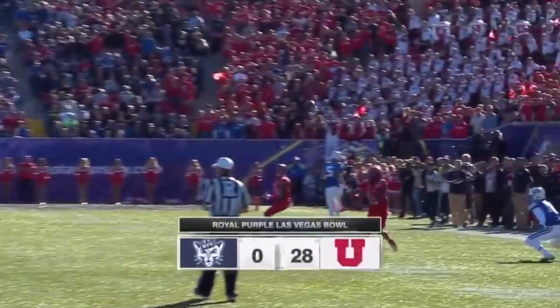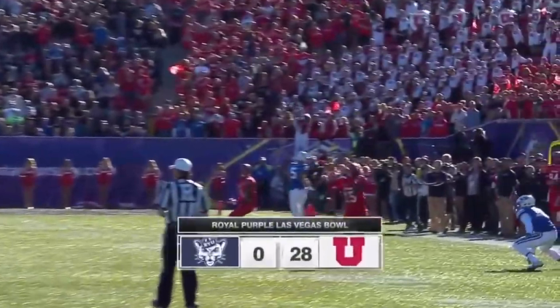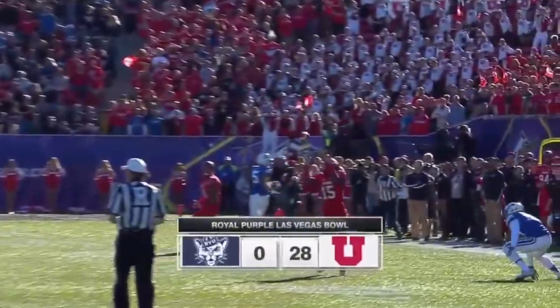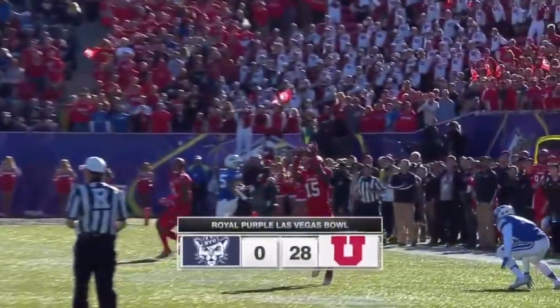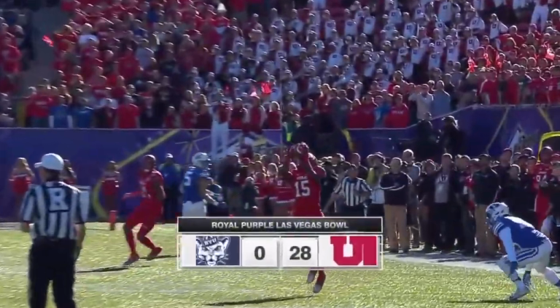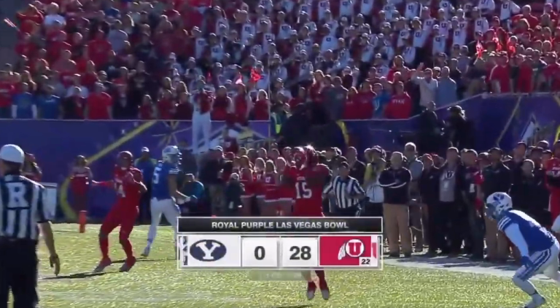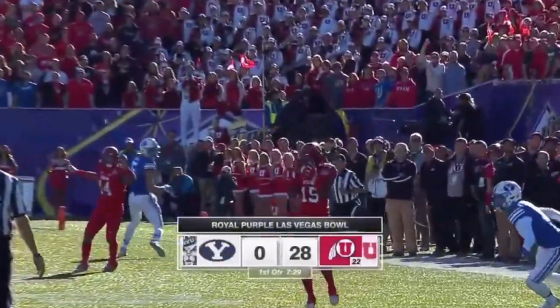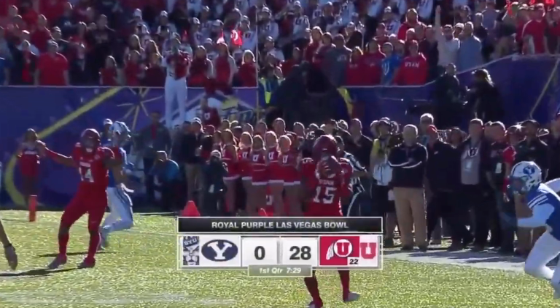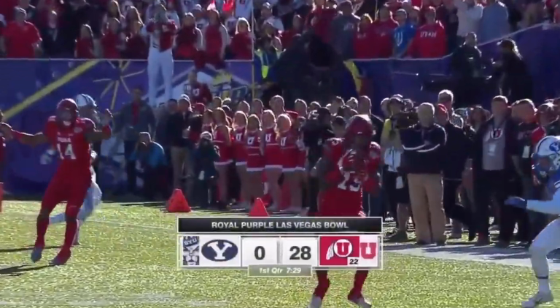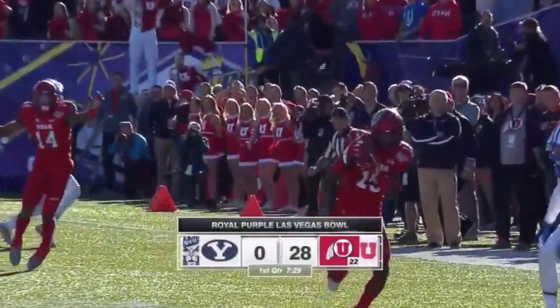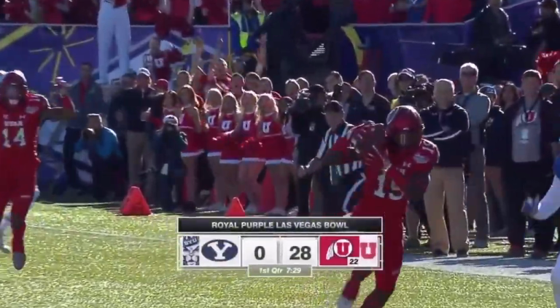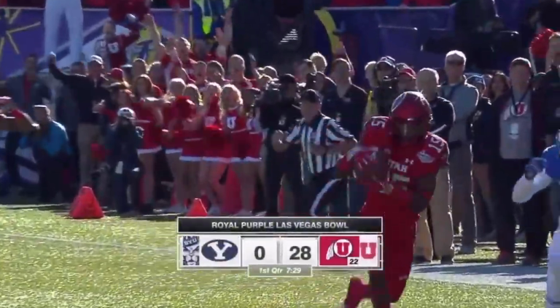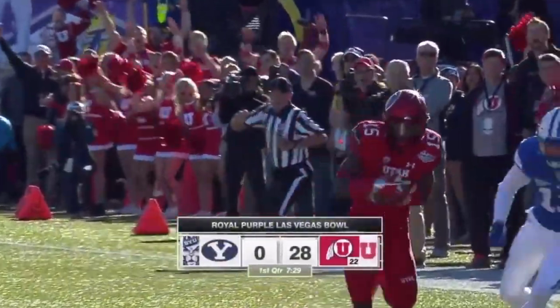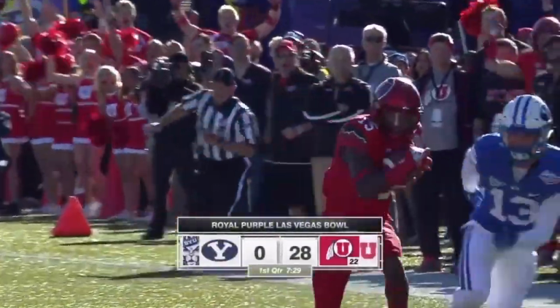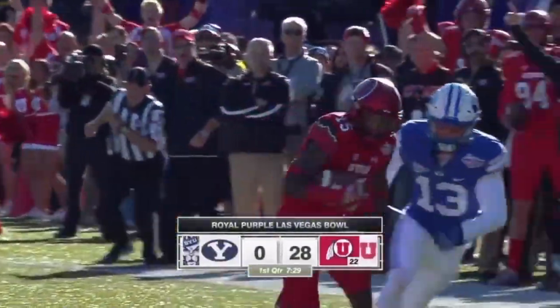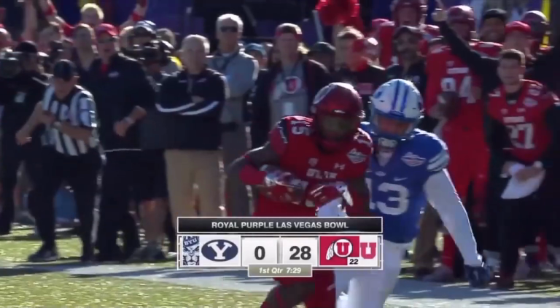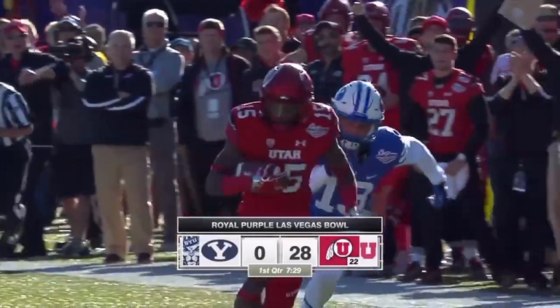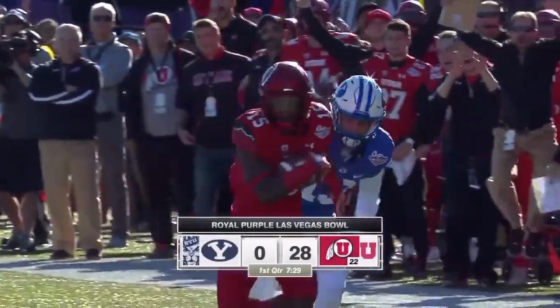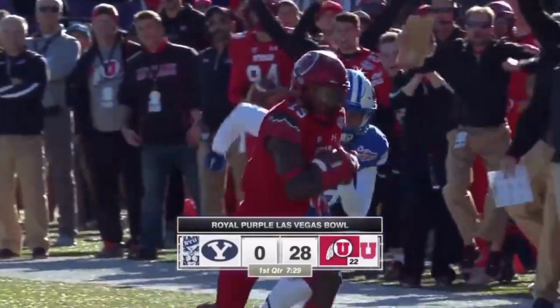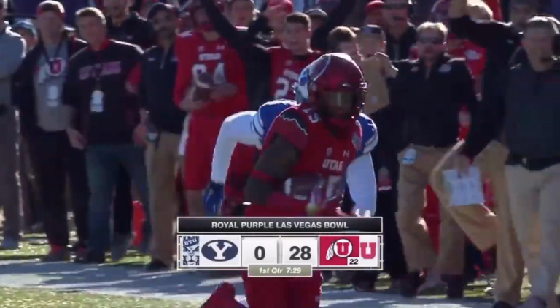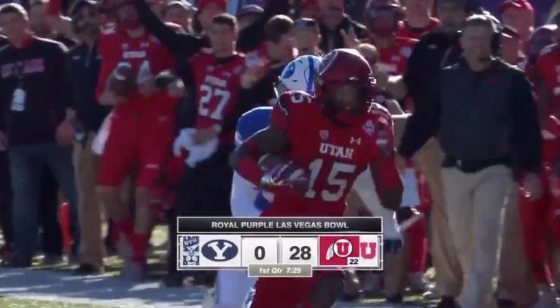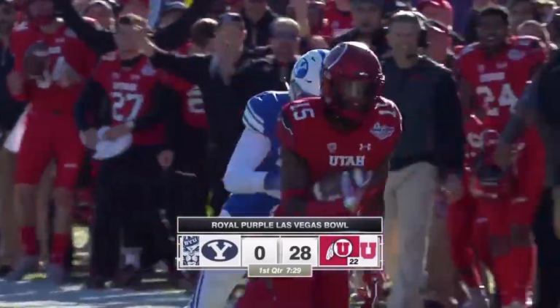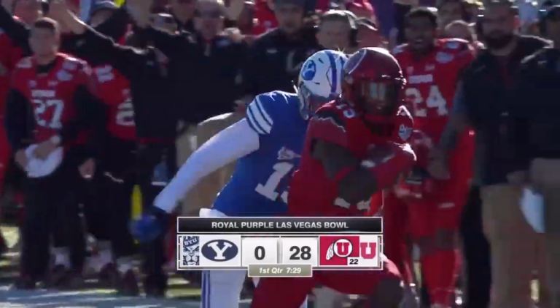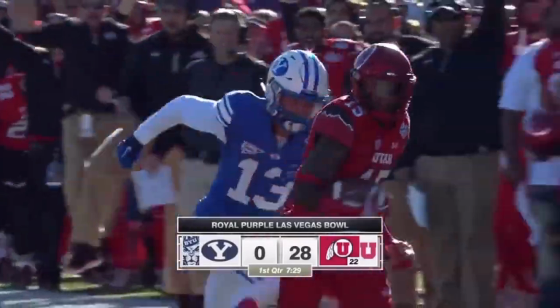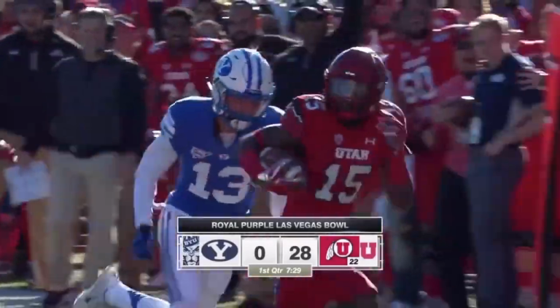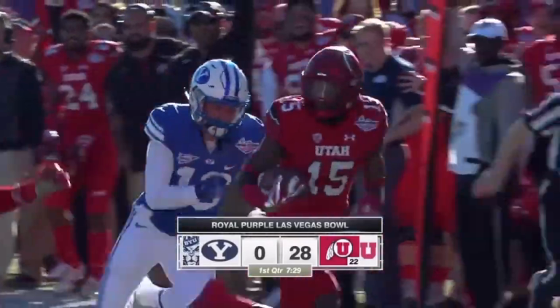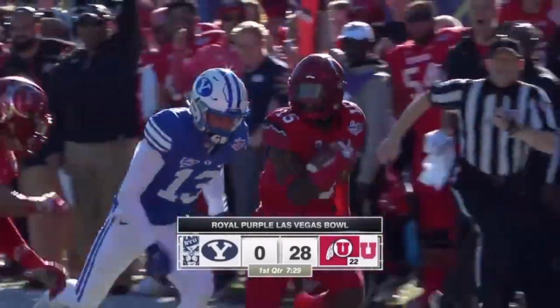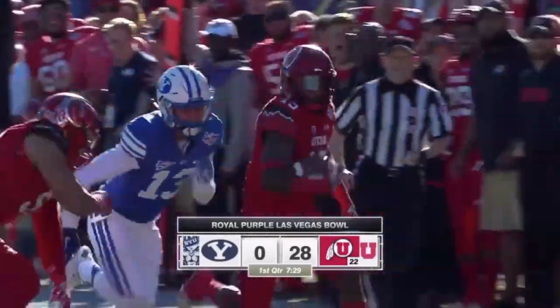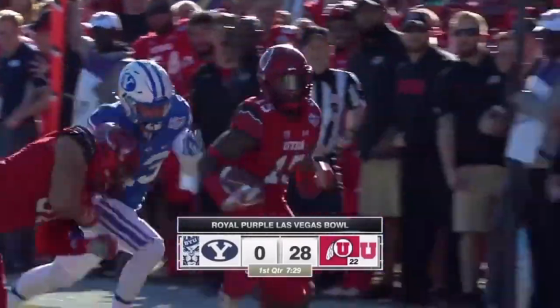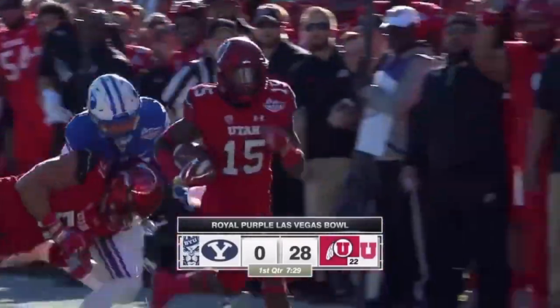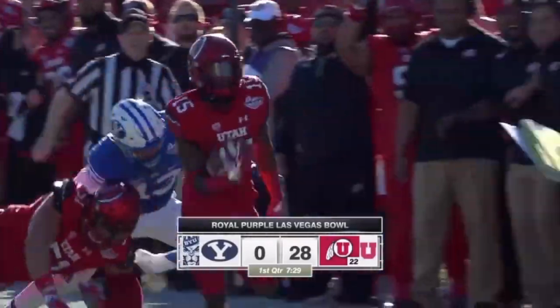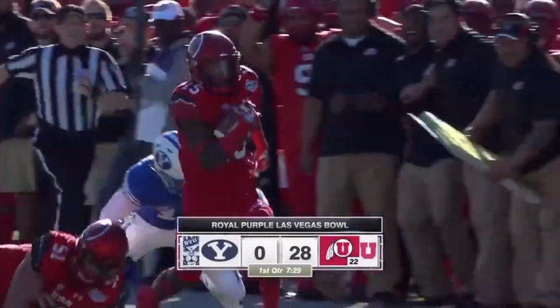This holy war has turned very unholy in a hurry.